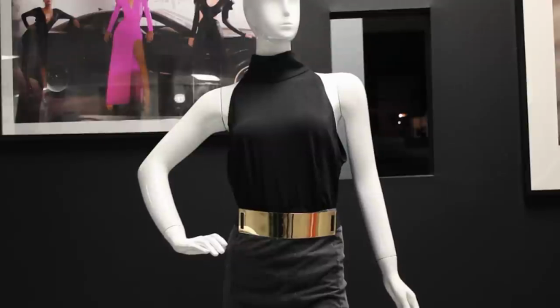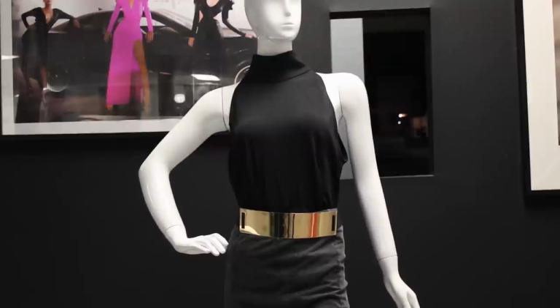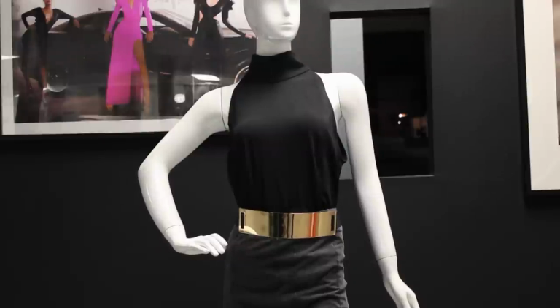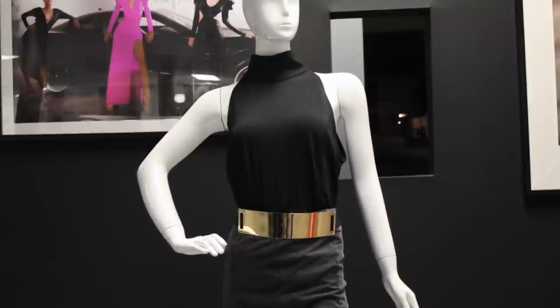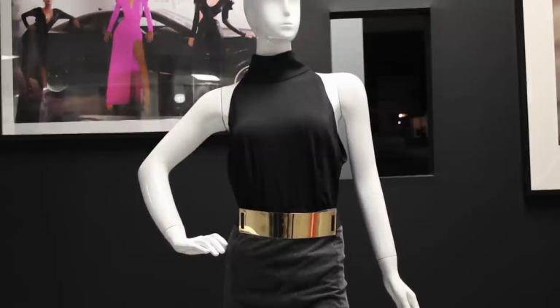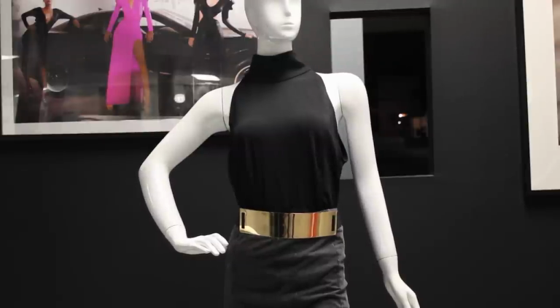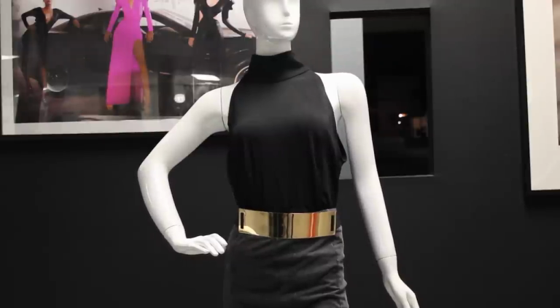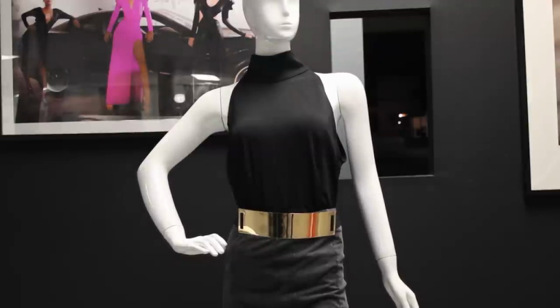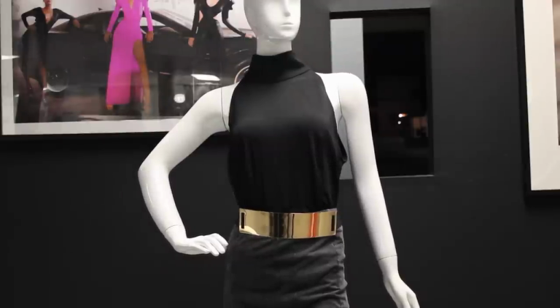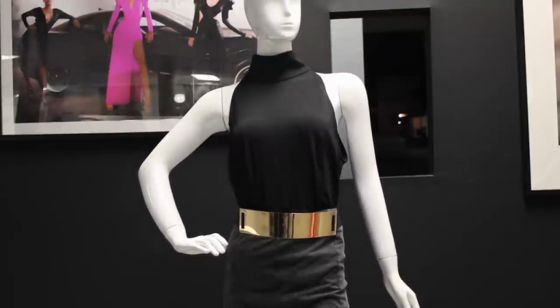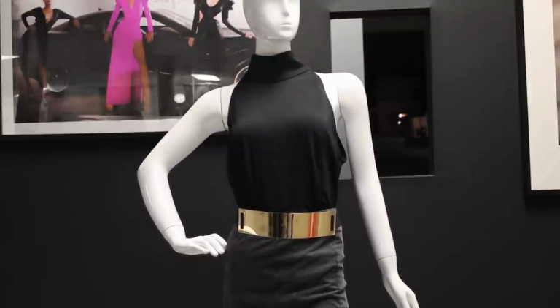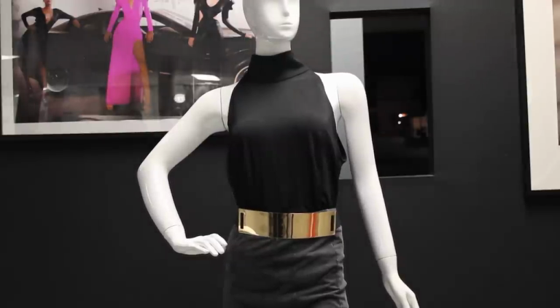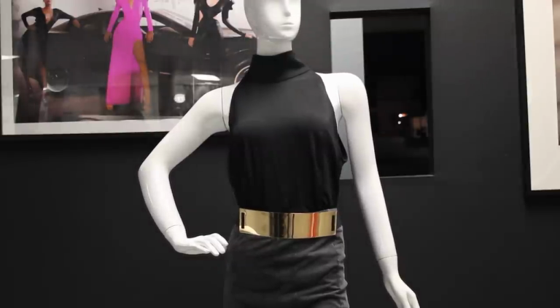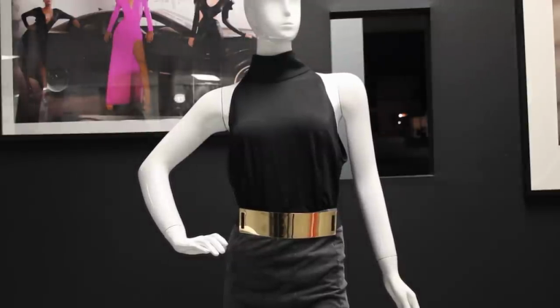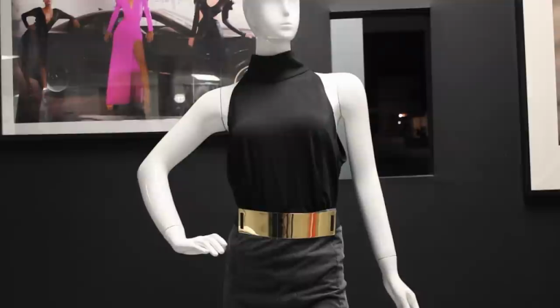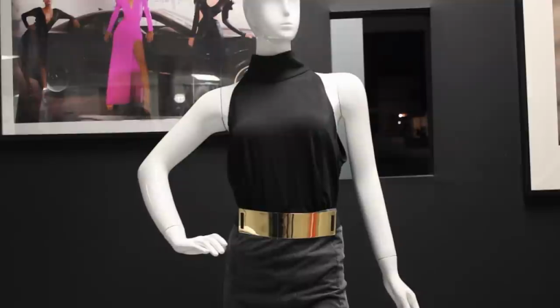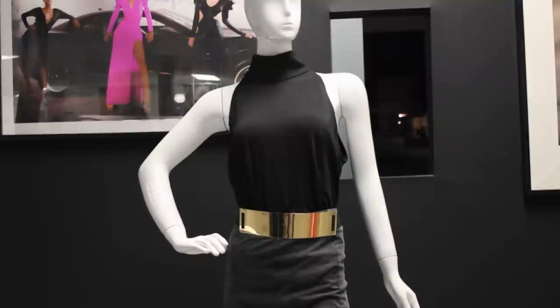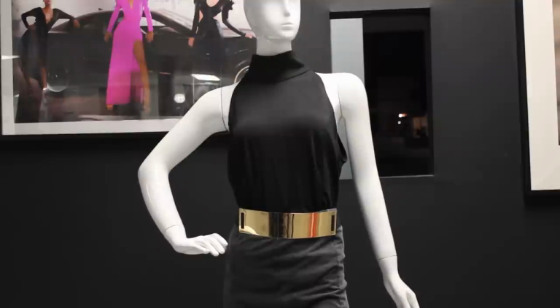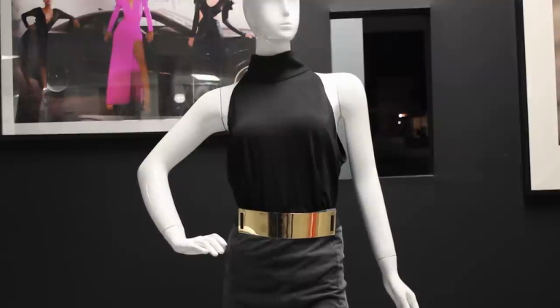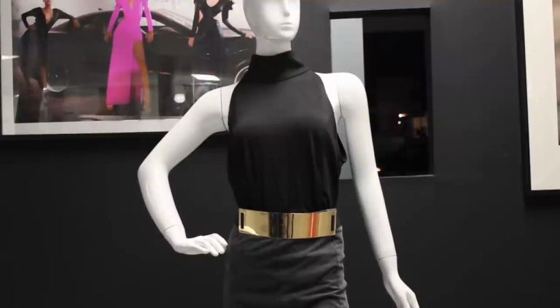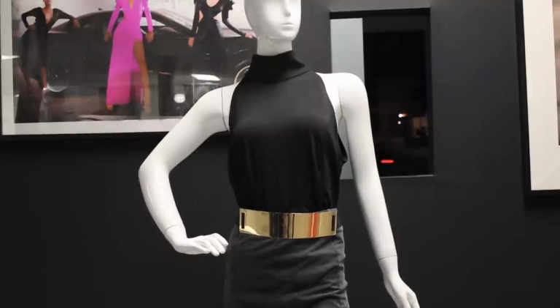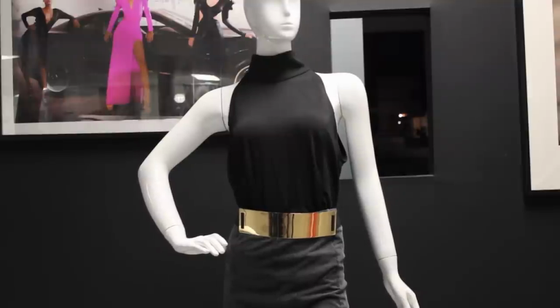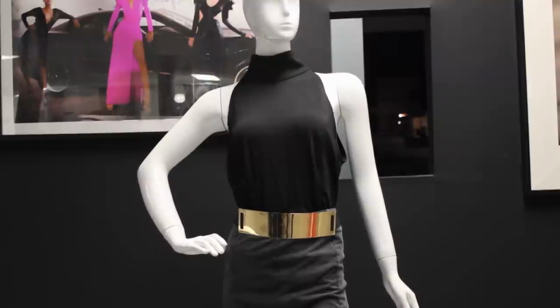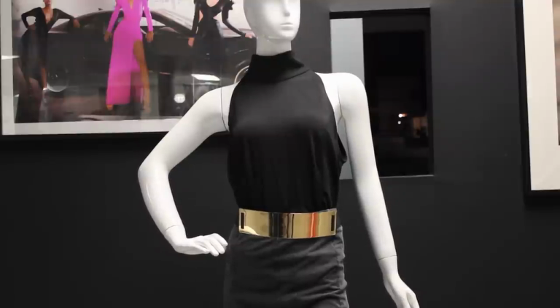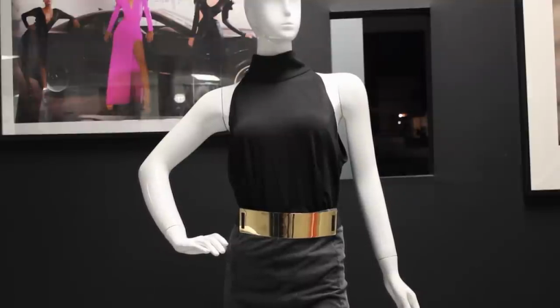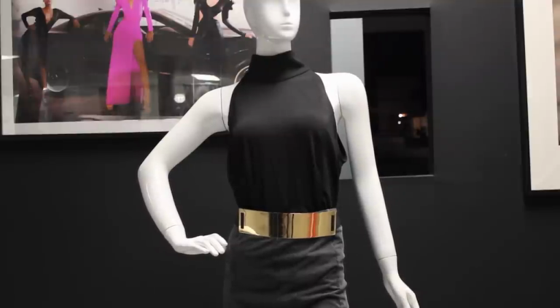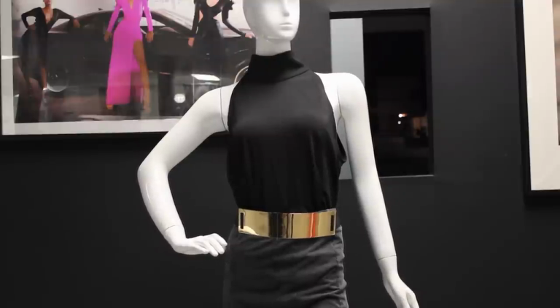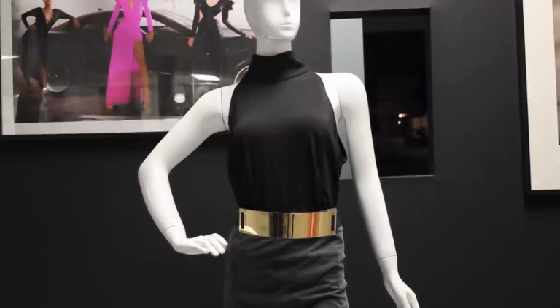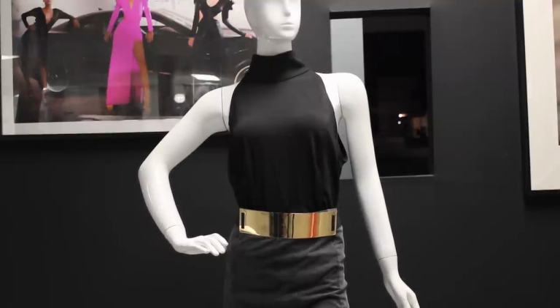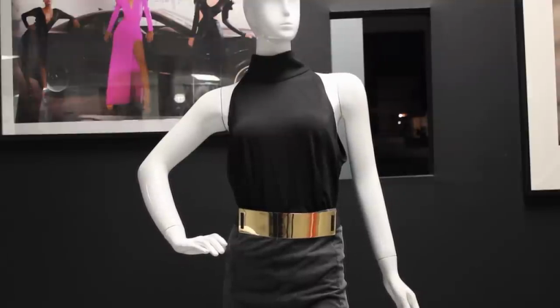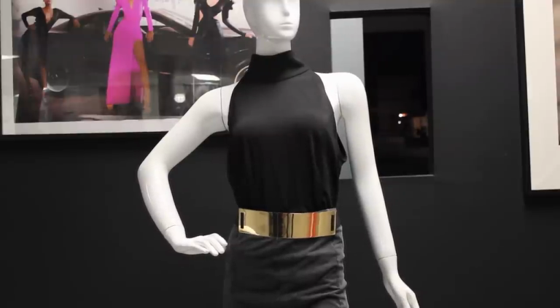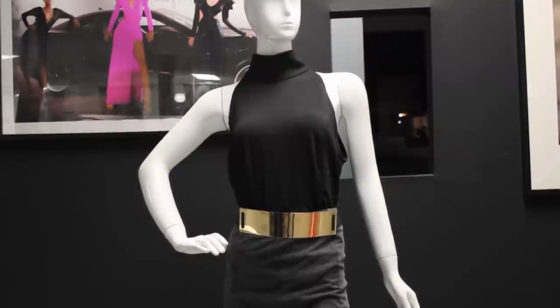And lastly, wearing a belt under your bust line can not only take the attention away from your belly, but be a great accessory to your outfit.